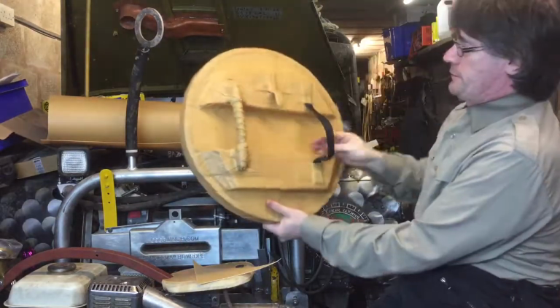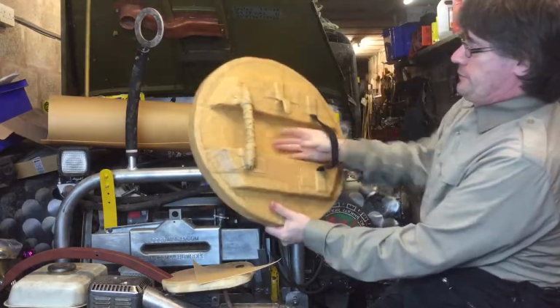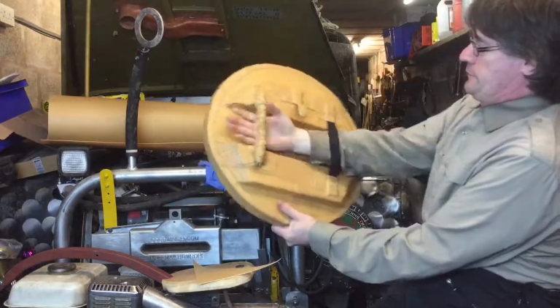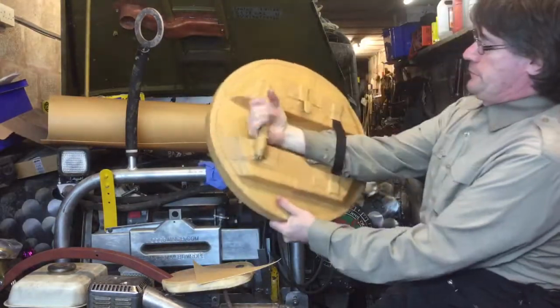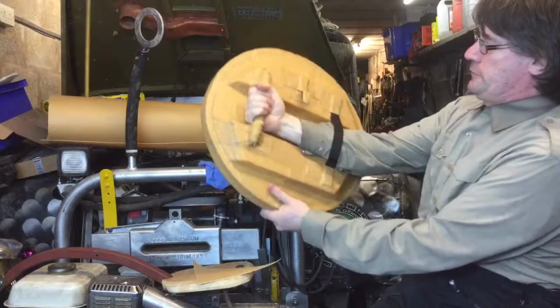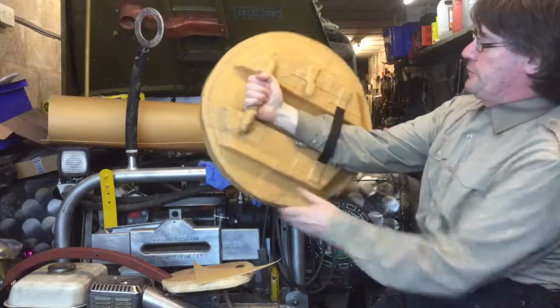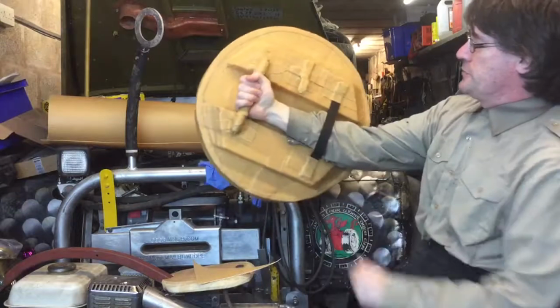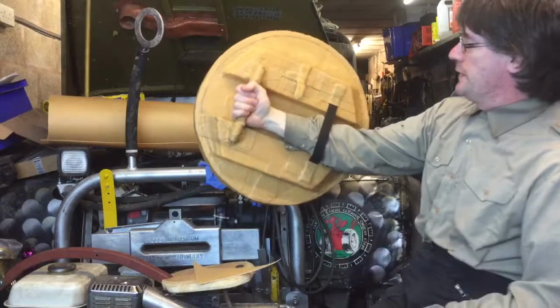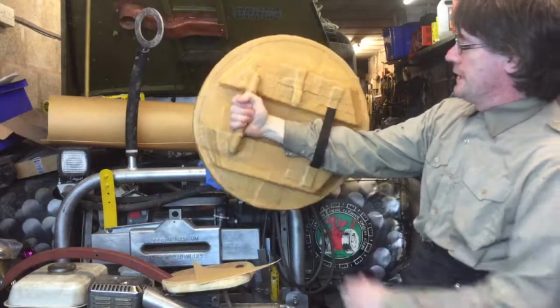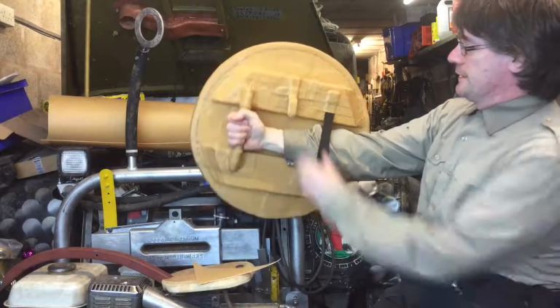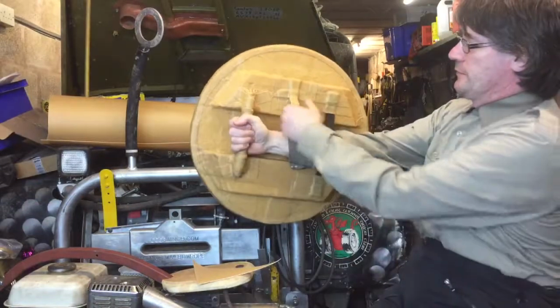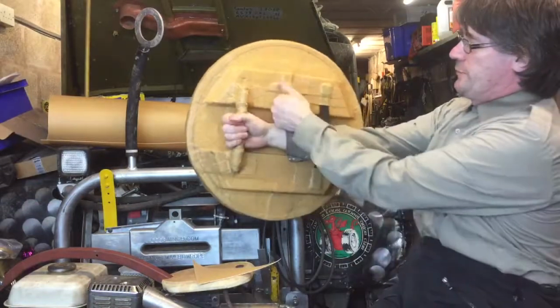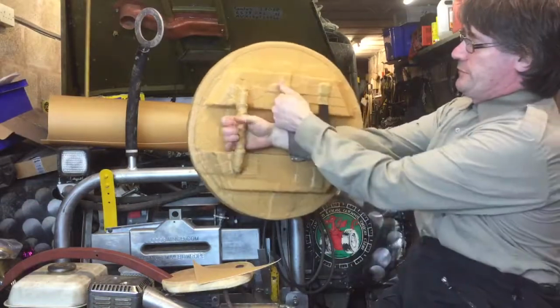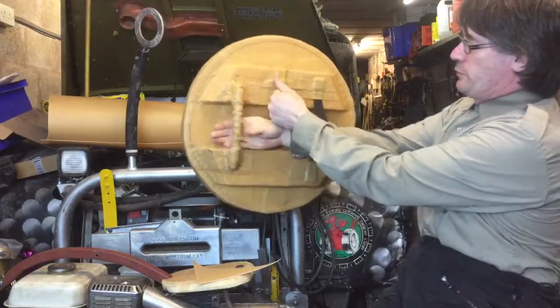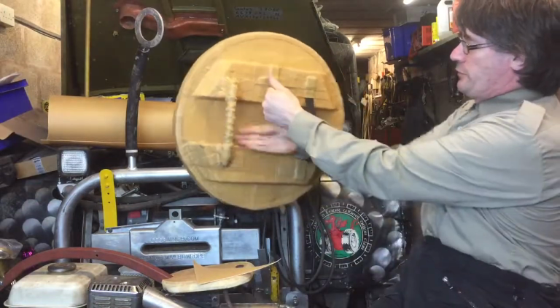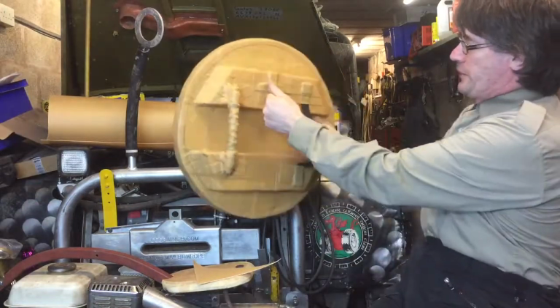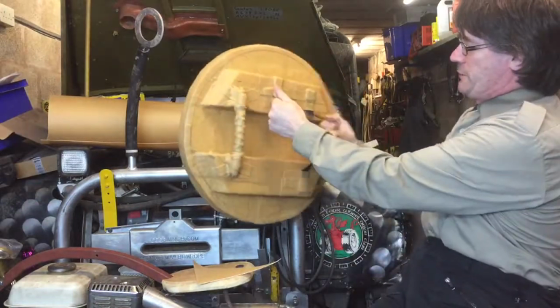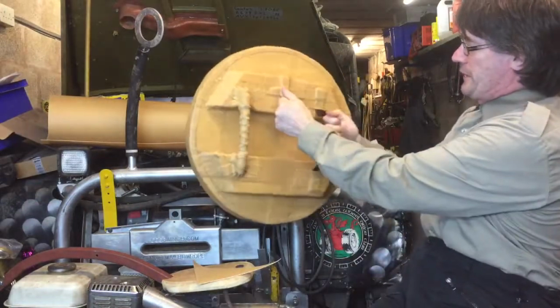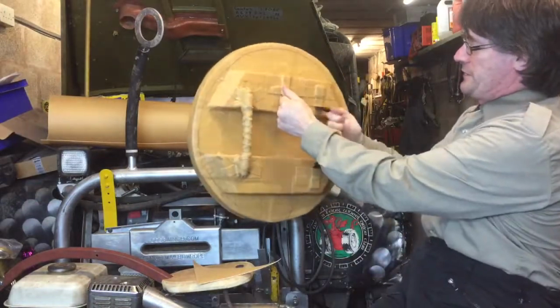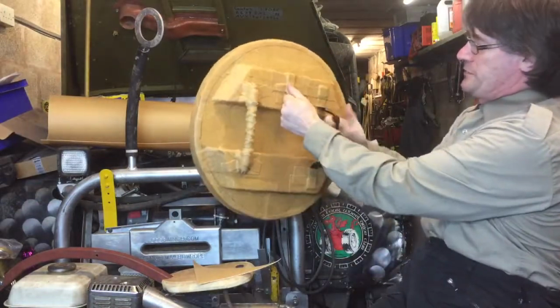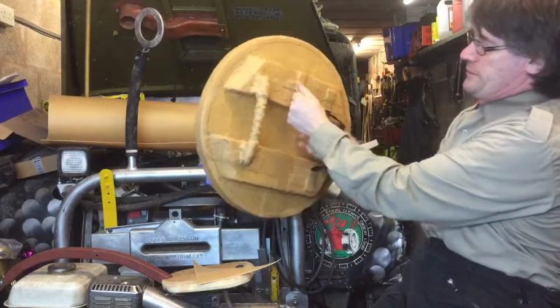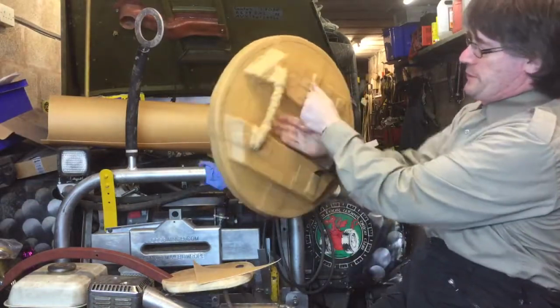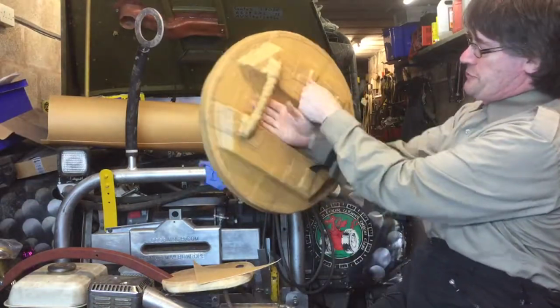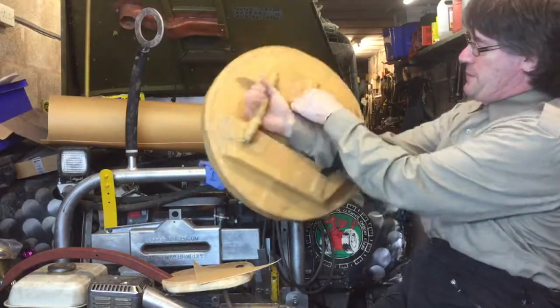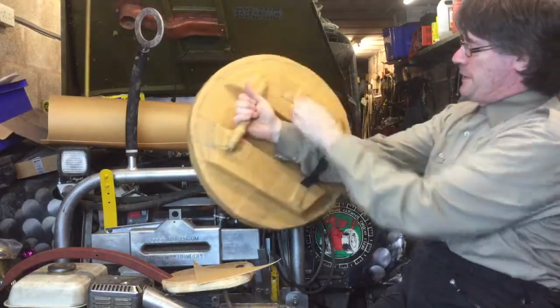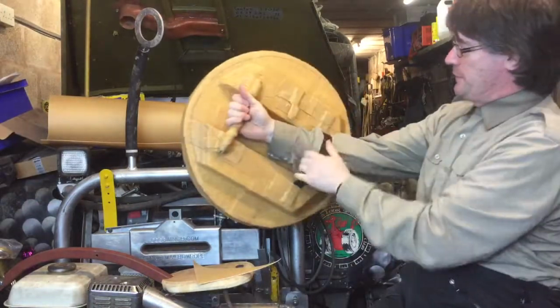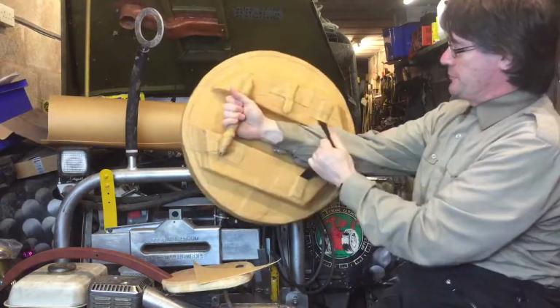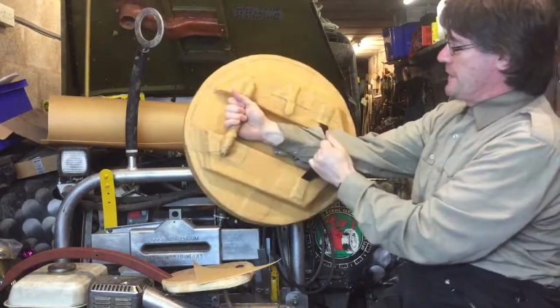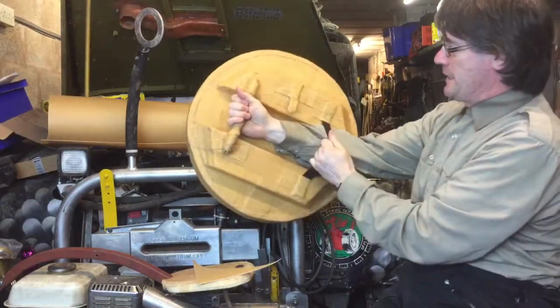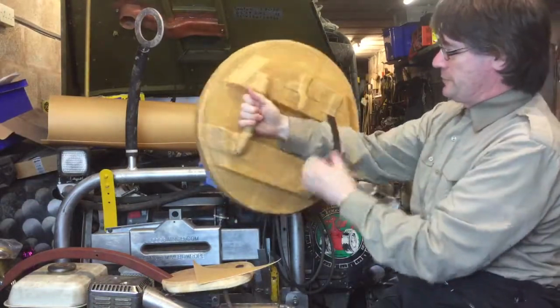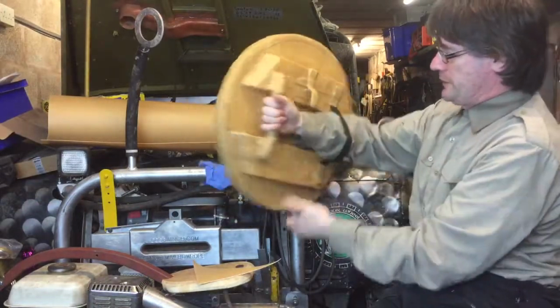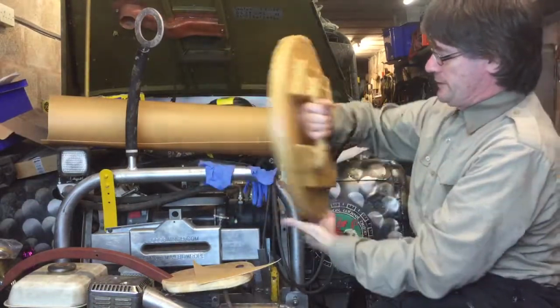It's got a nice big handle, a bit of a hook for hooking it places, and a bit of strap there because I ran out of ideas.